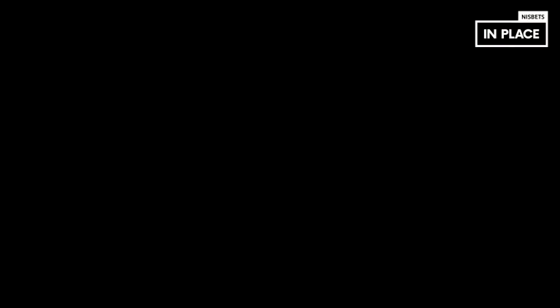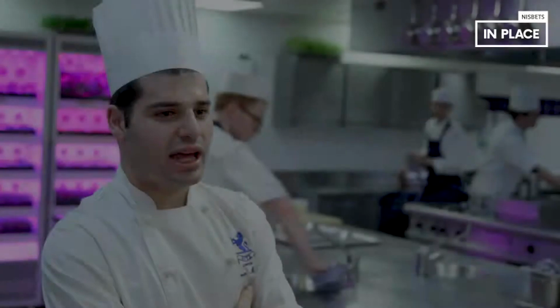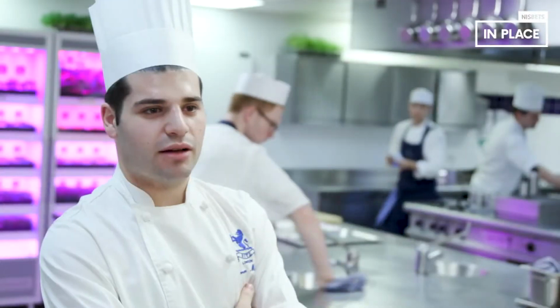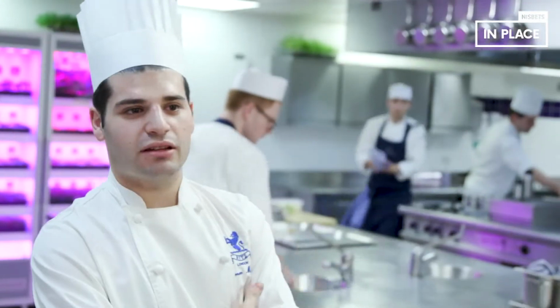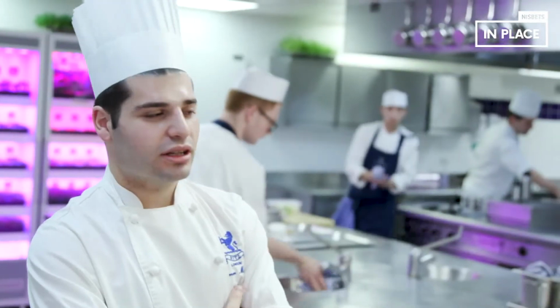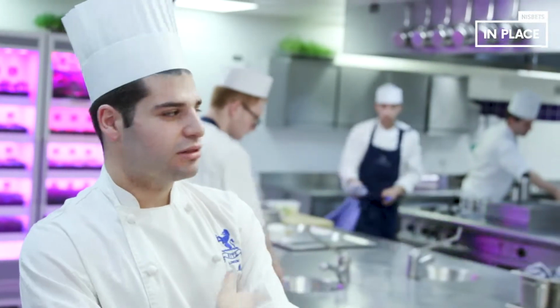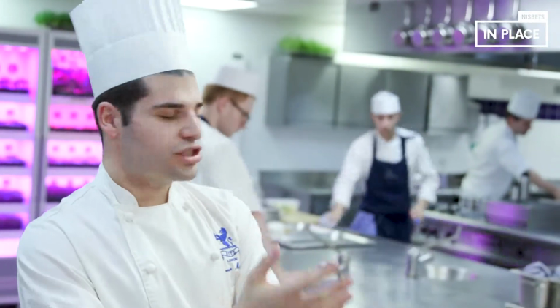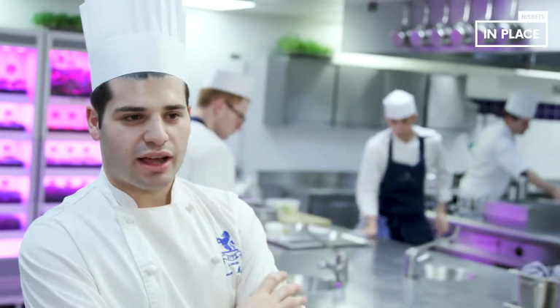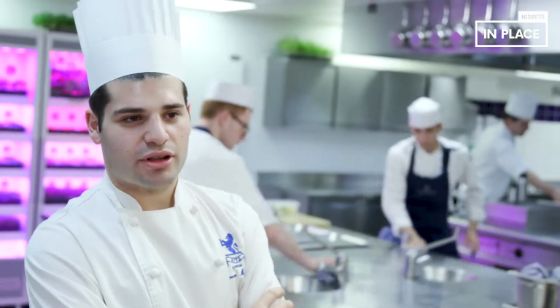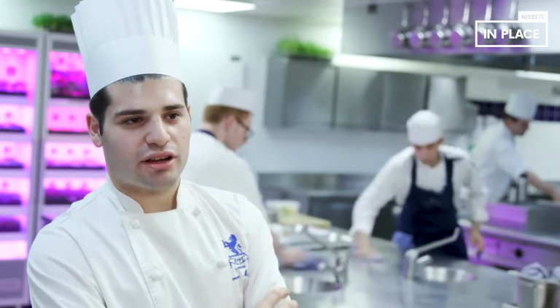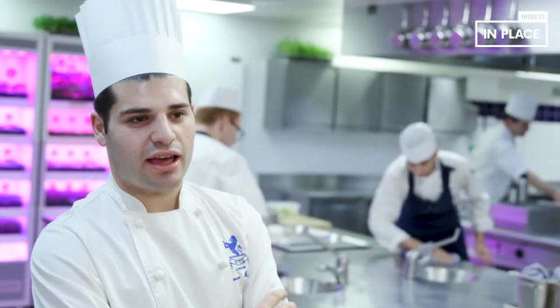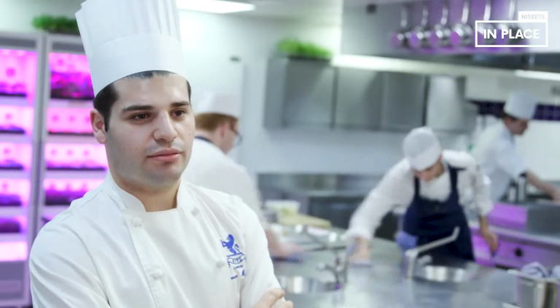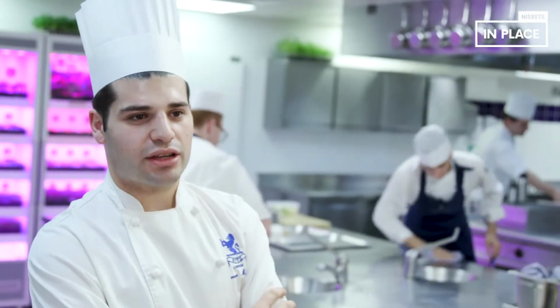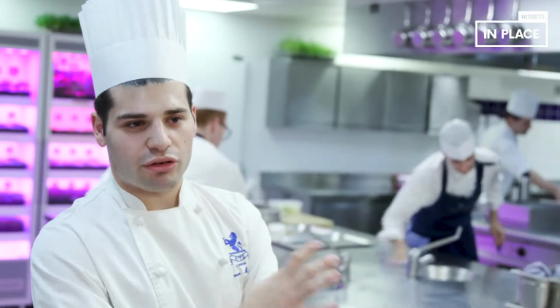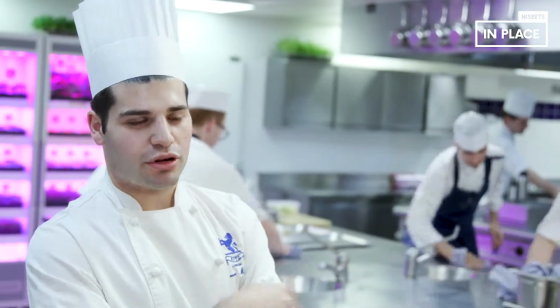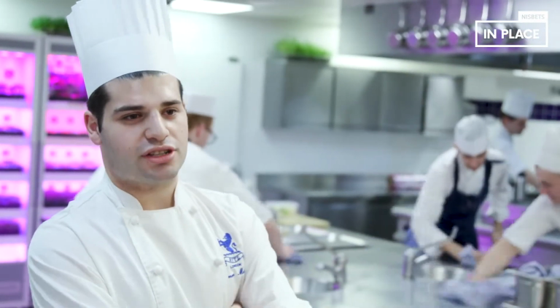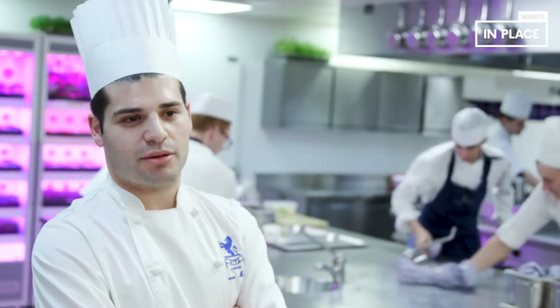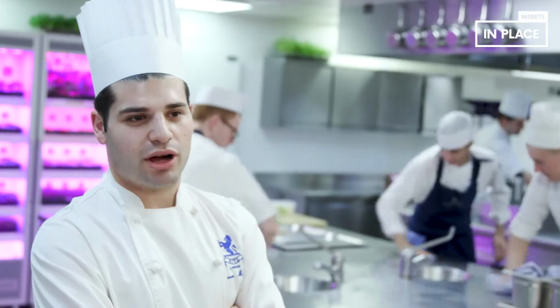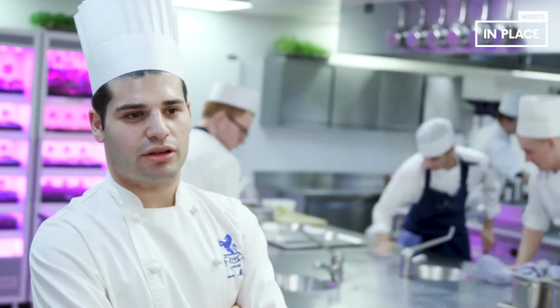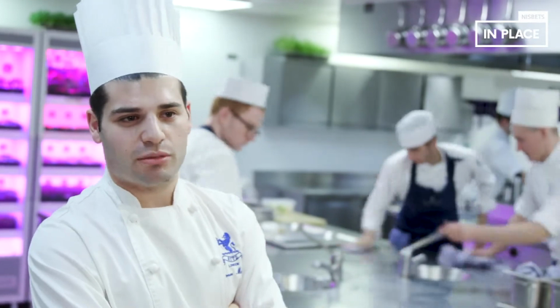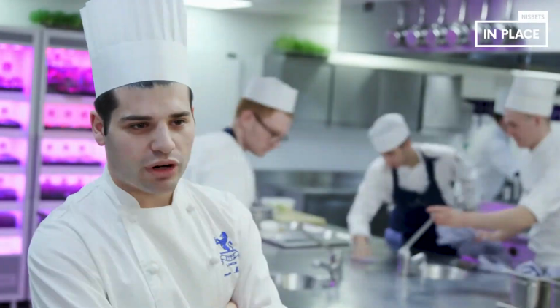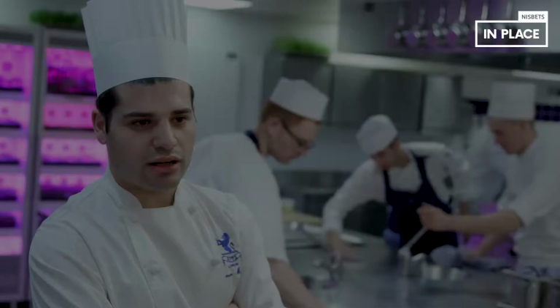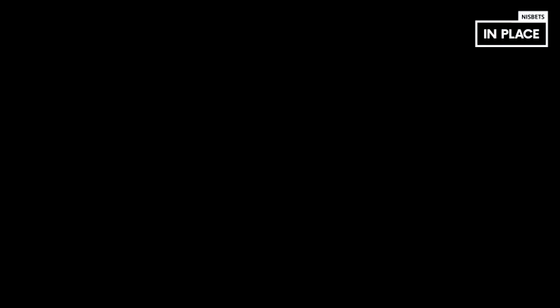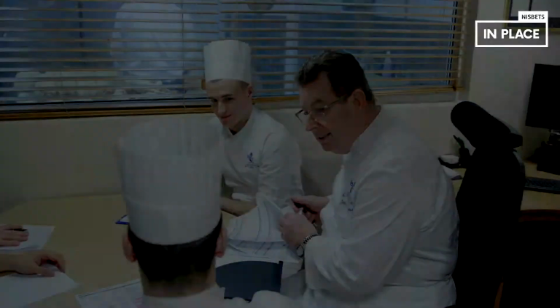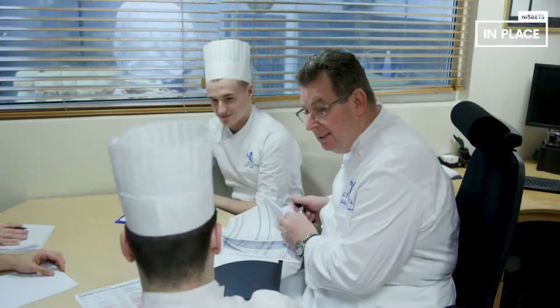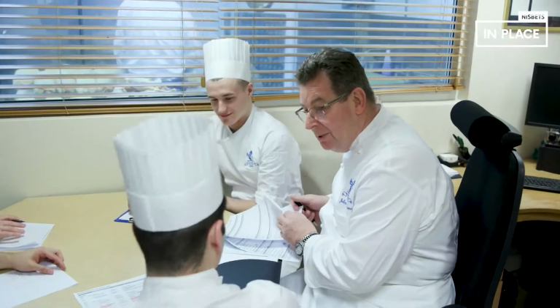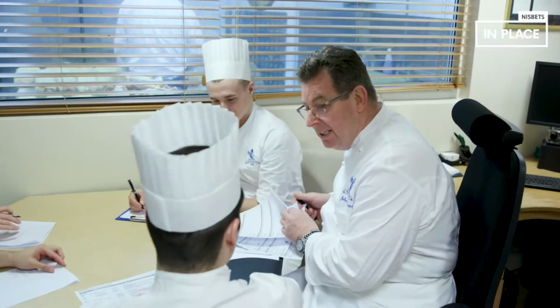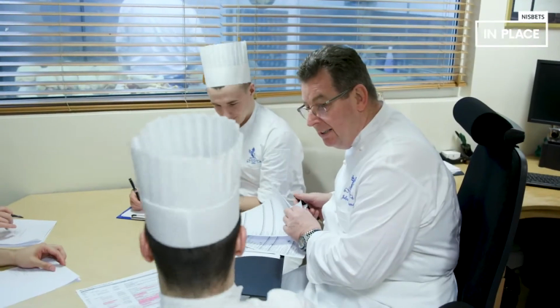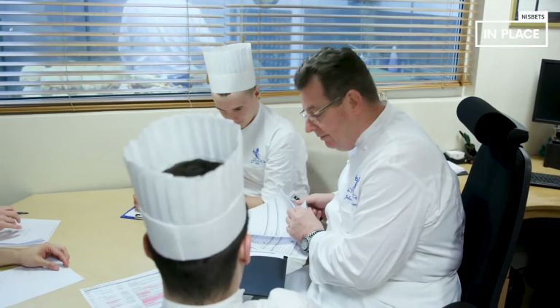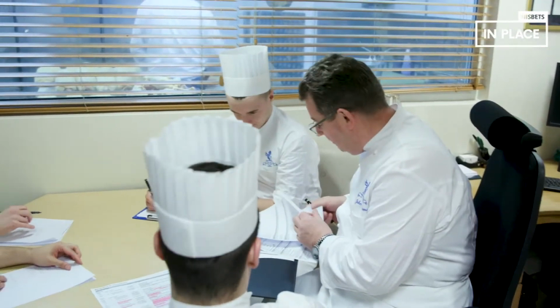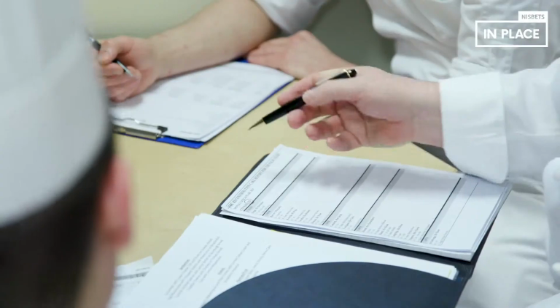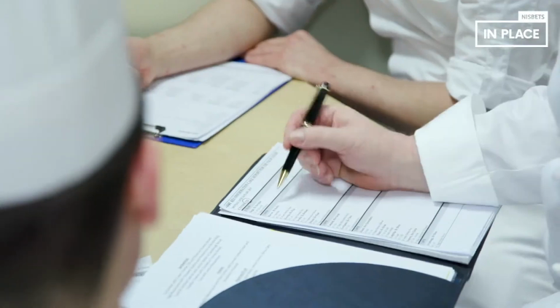For me, I come in, check everyone's okay, make sure the produce is coming well. Good in the morning — busy? Yeah, I'm good. Okay.